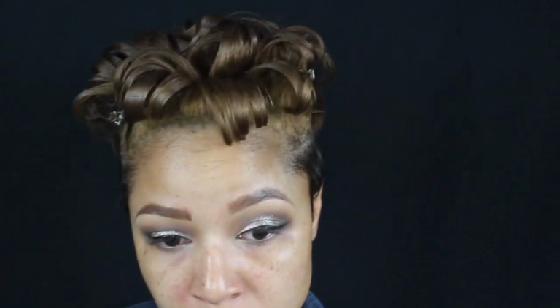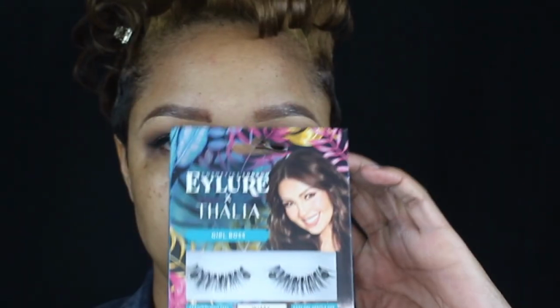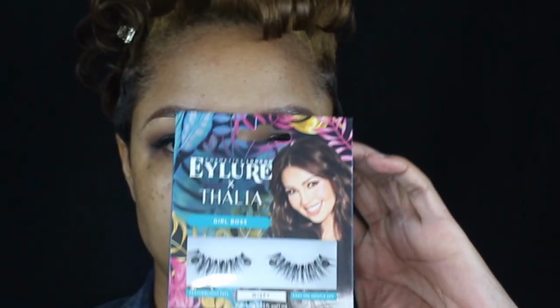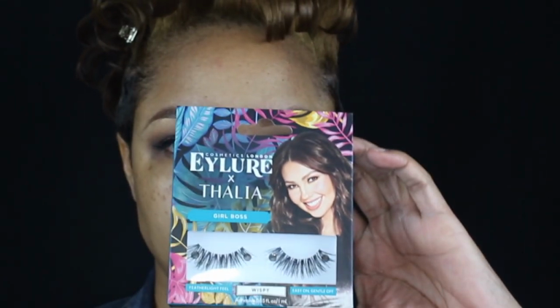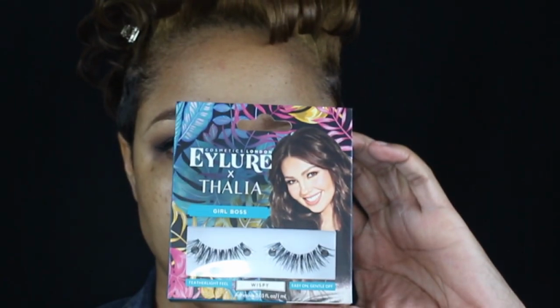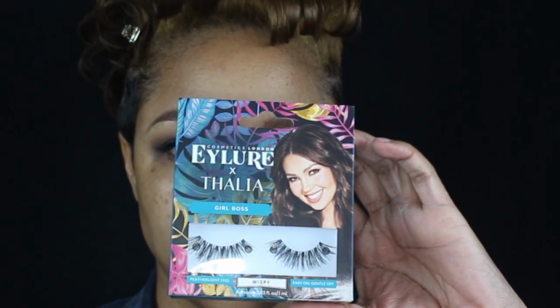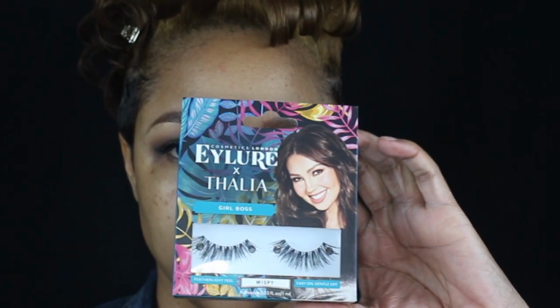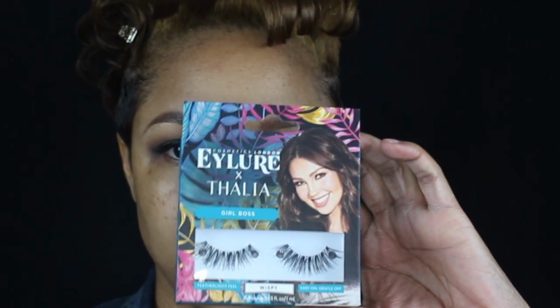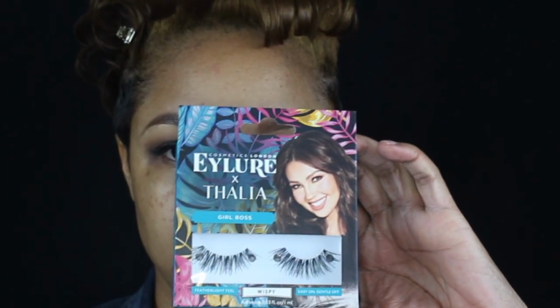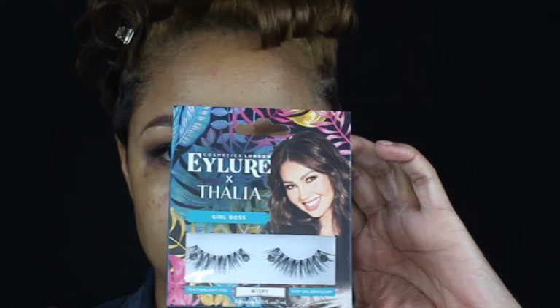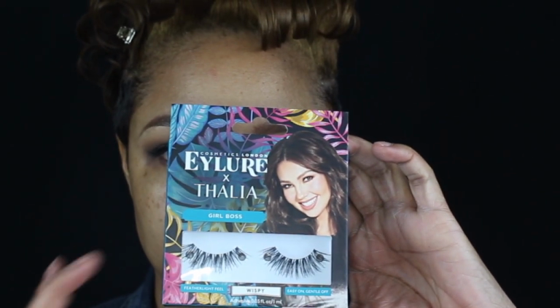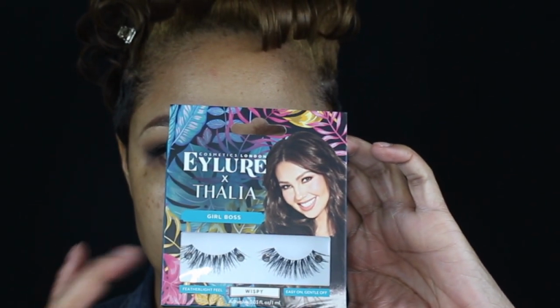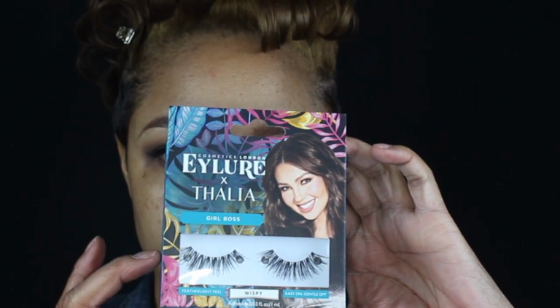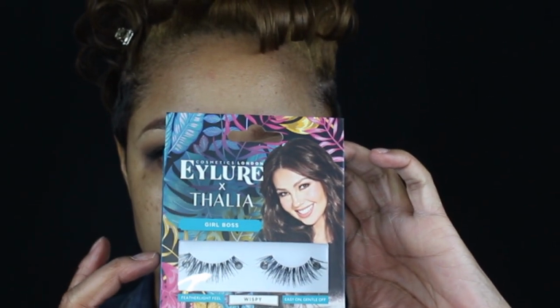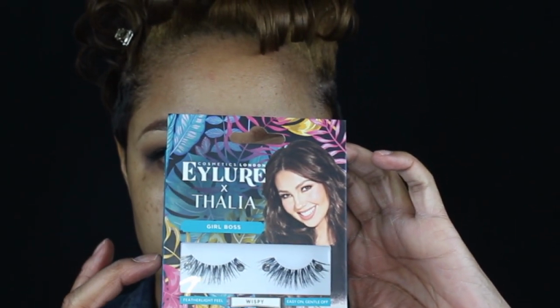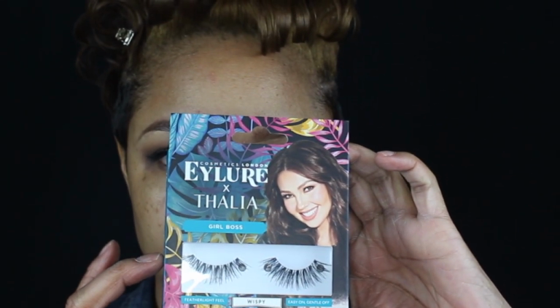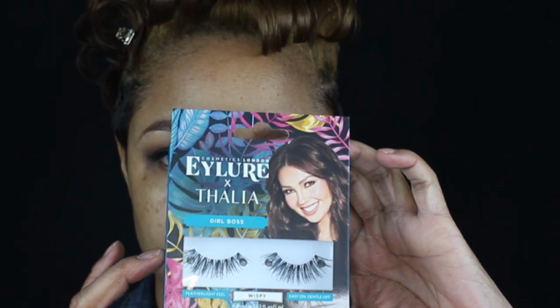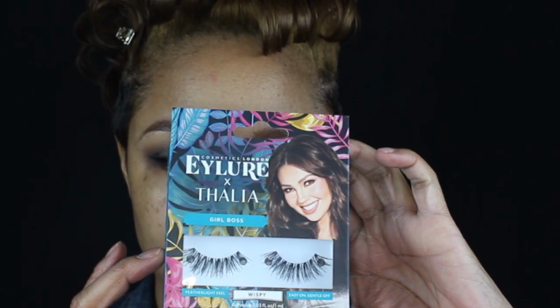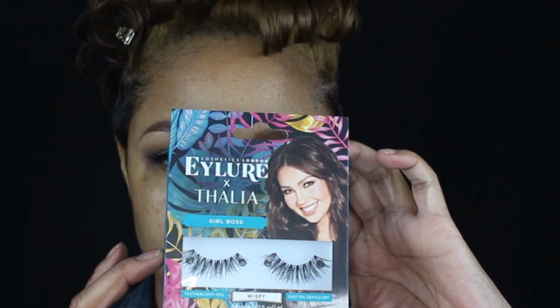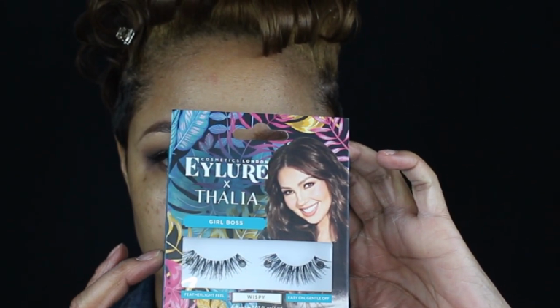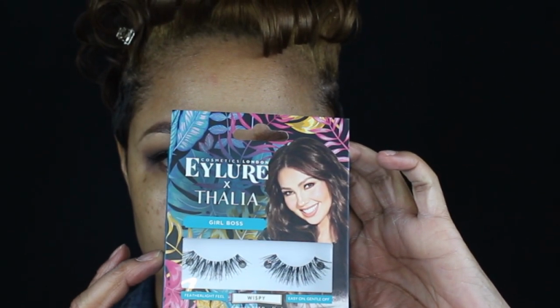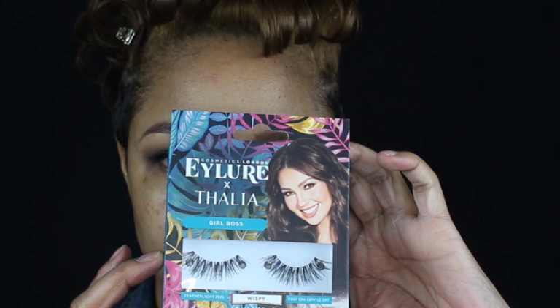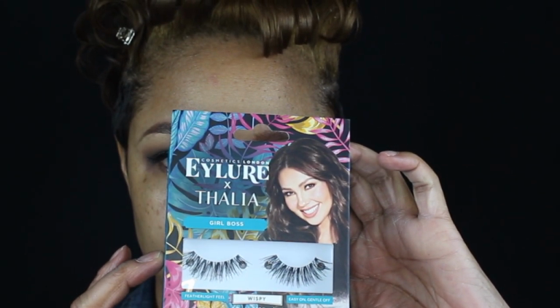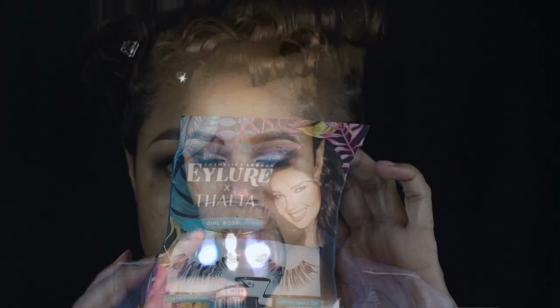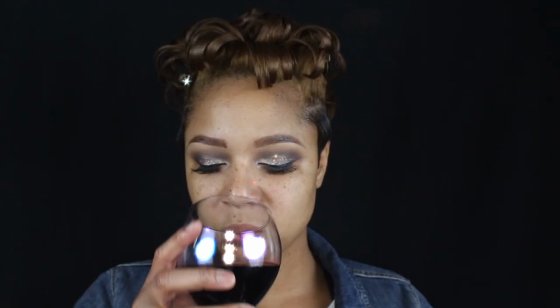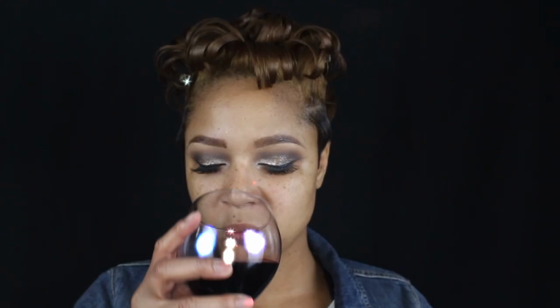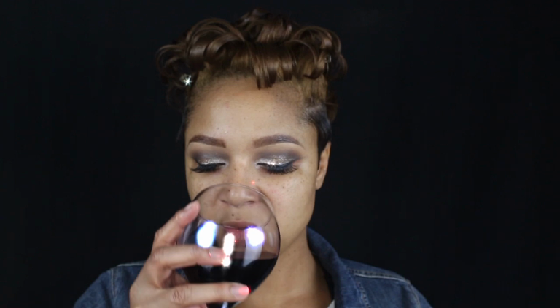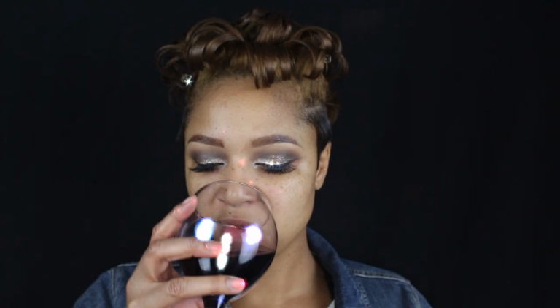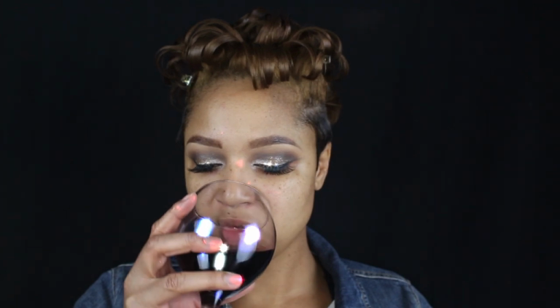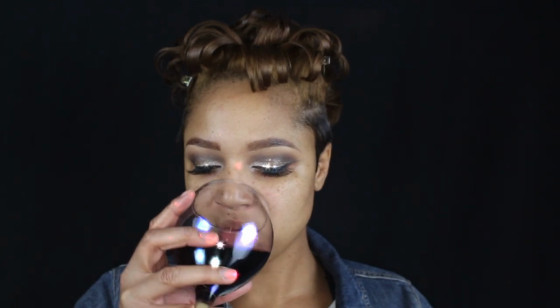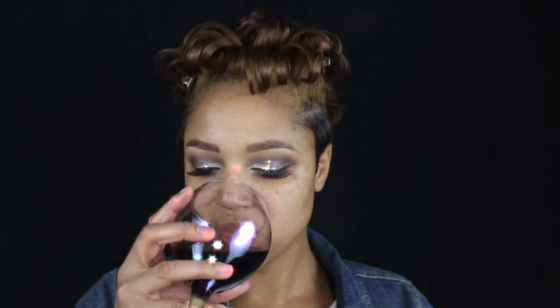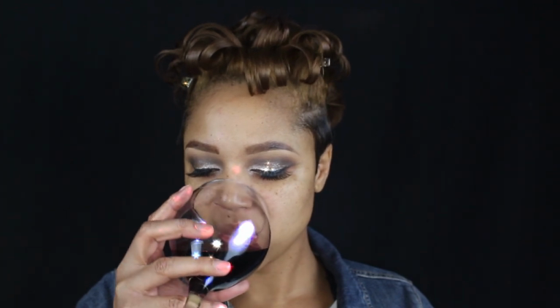My eyelashes are the Eyelure and Taya collab called Girl Boss, just in case you were wondering.